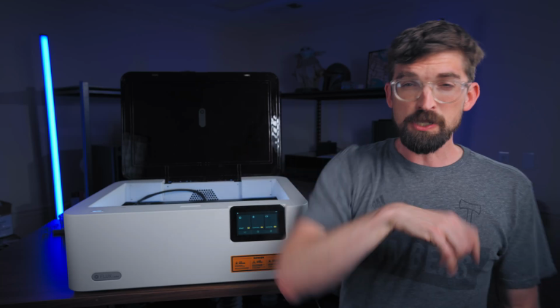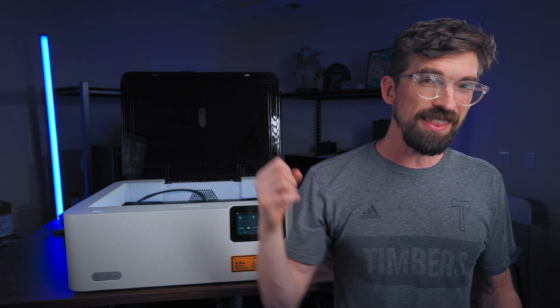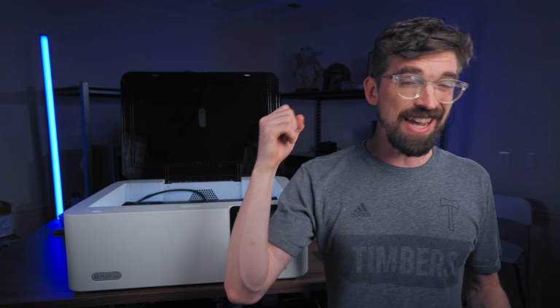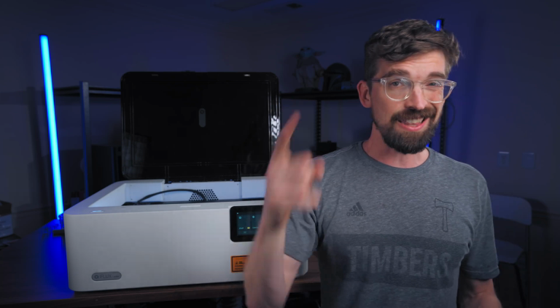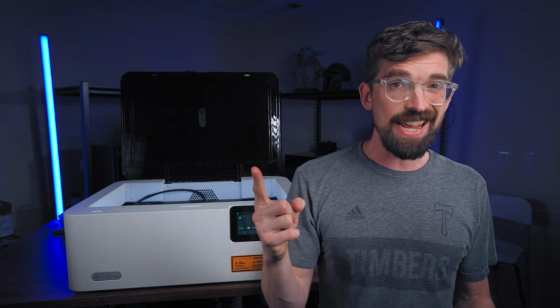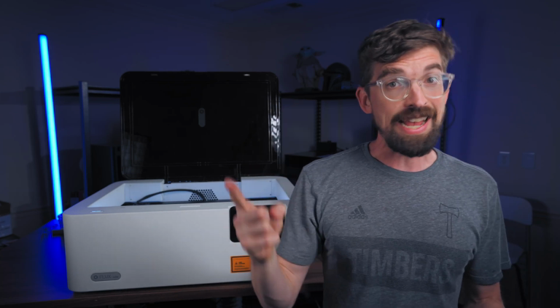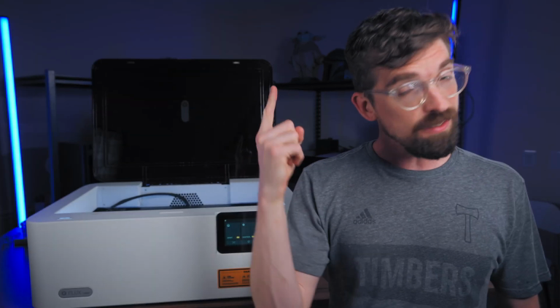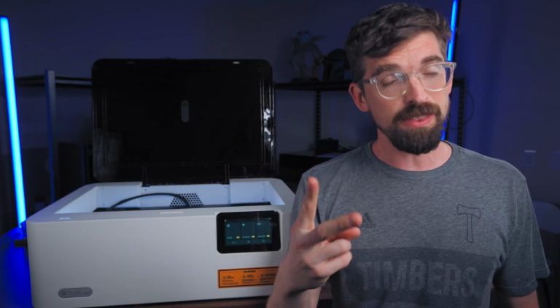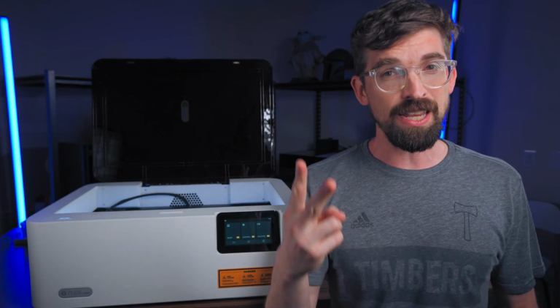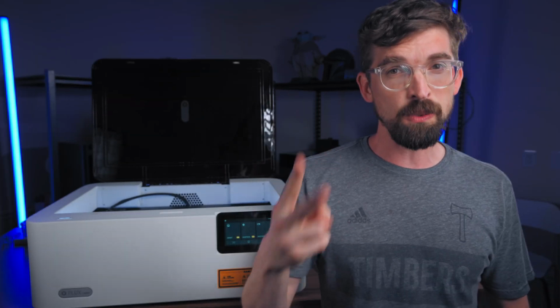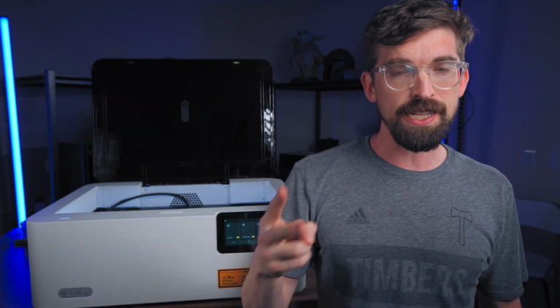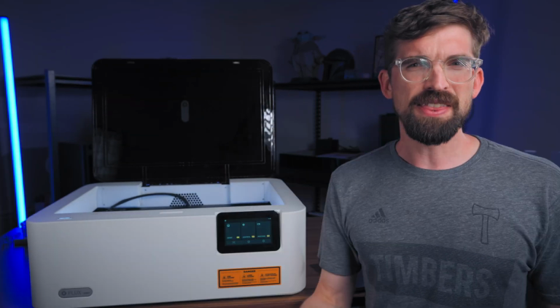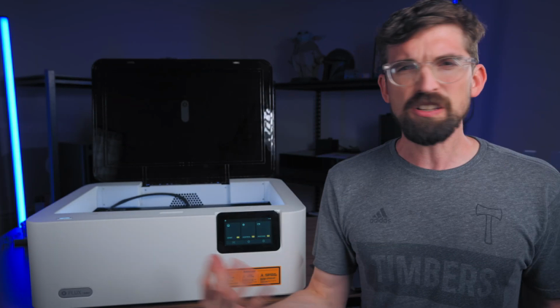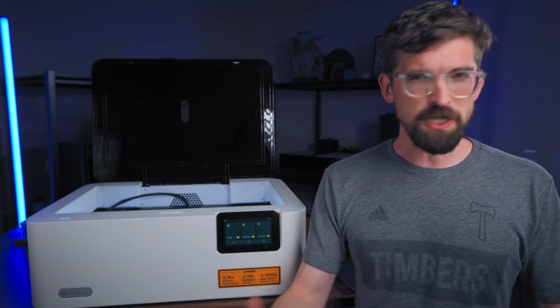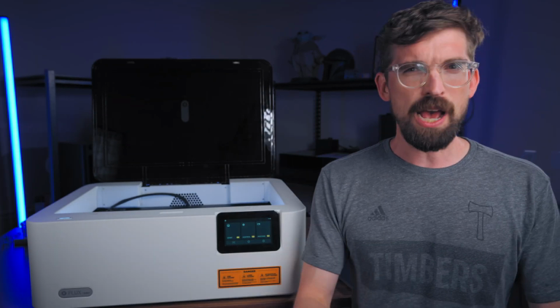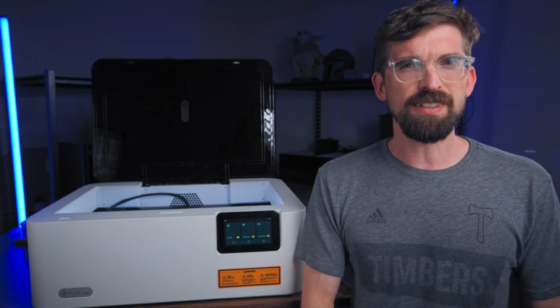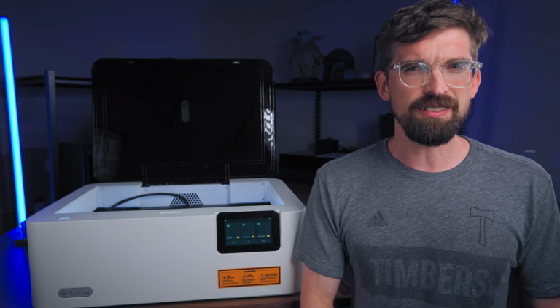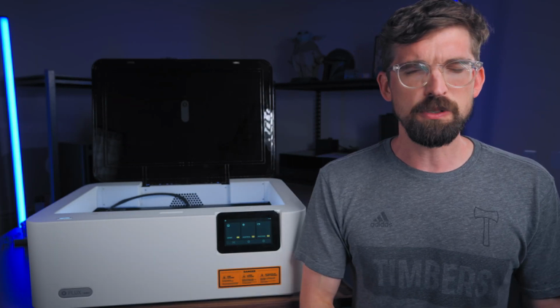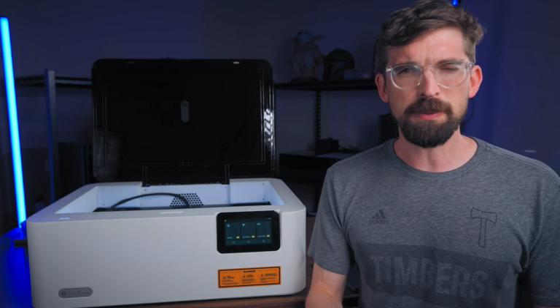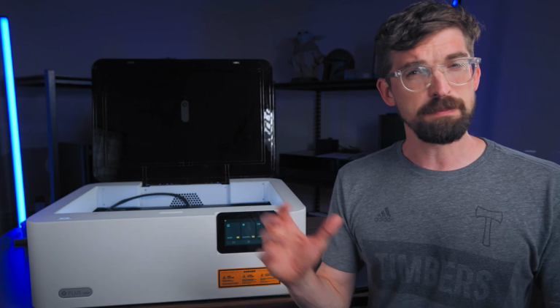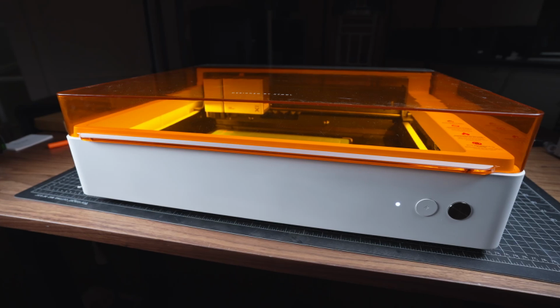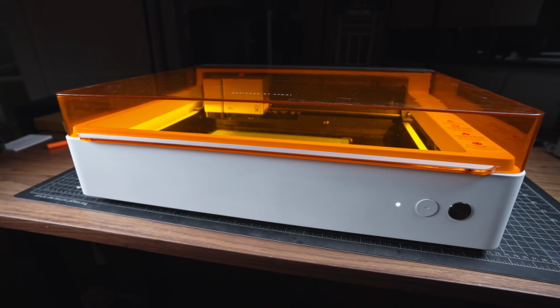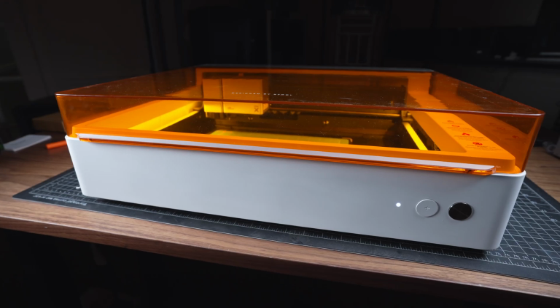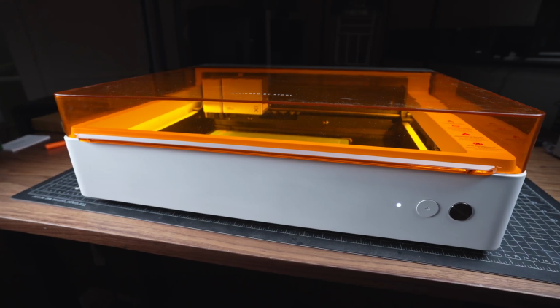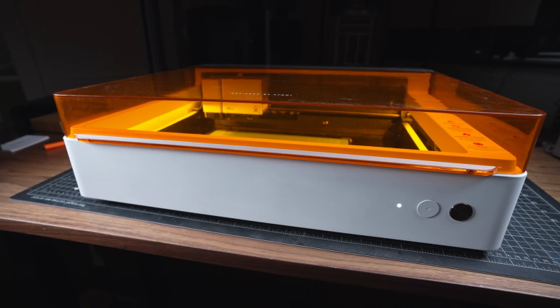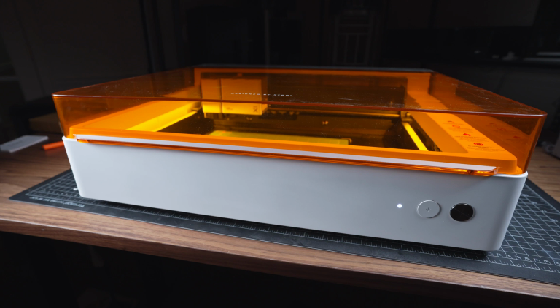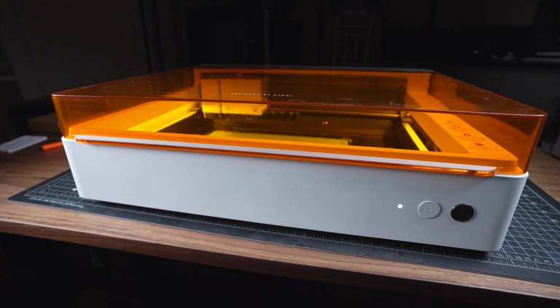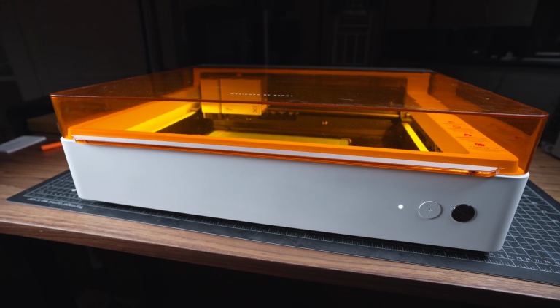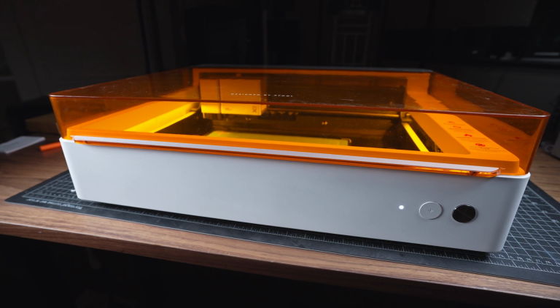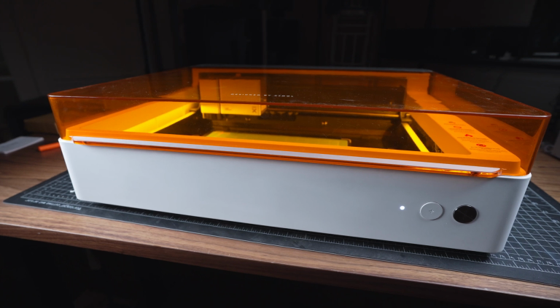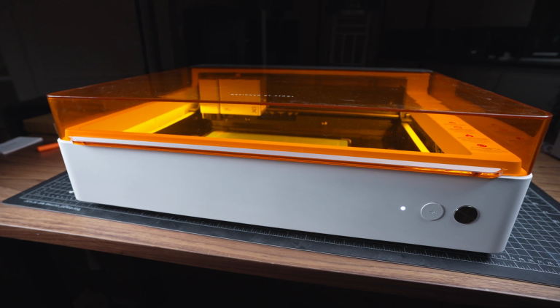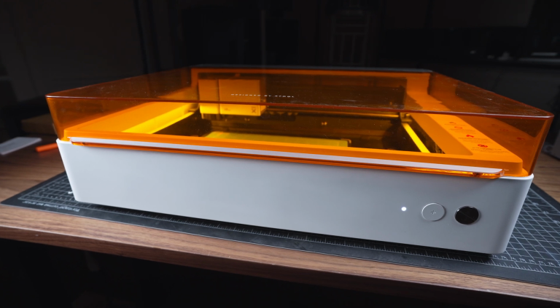I'm going to show you the things I like and some of the things I don't like, and especially how it stacks up to probably its main competition, the XTool M1 Ultra.